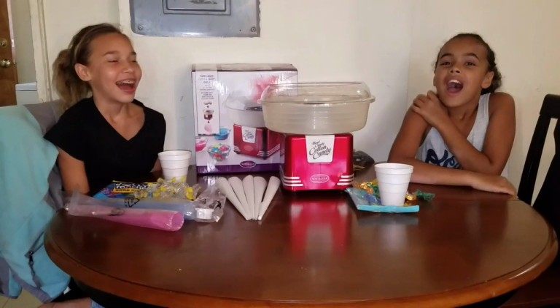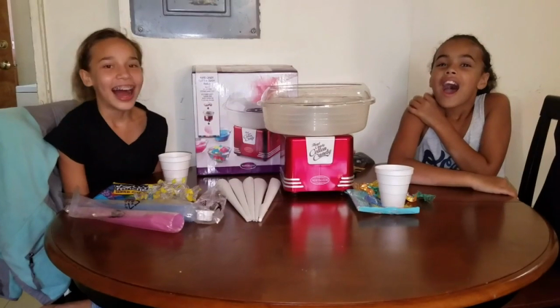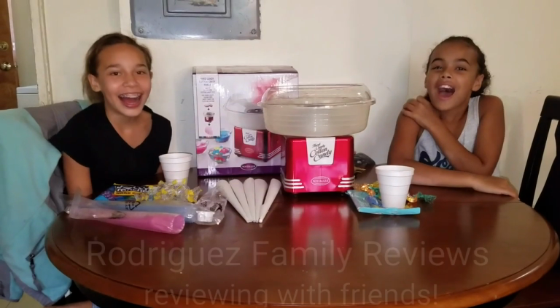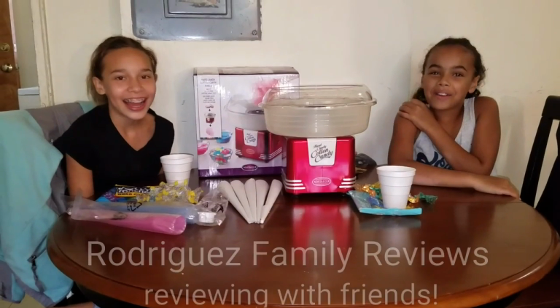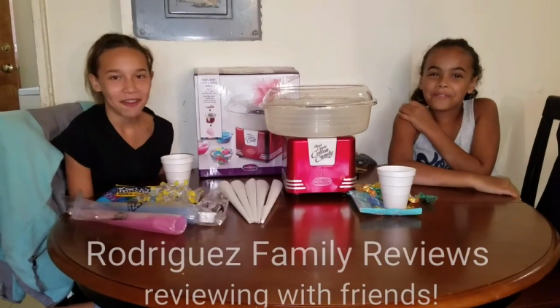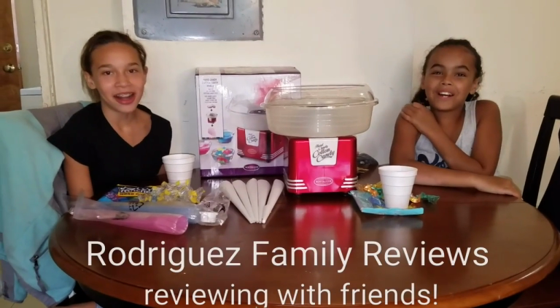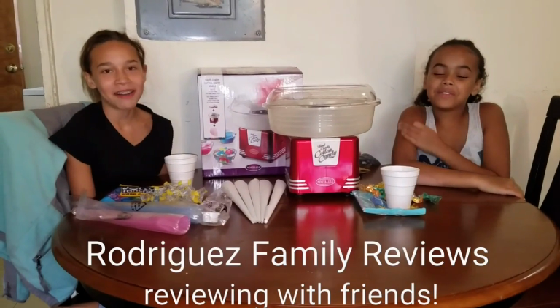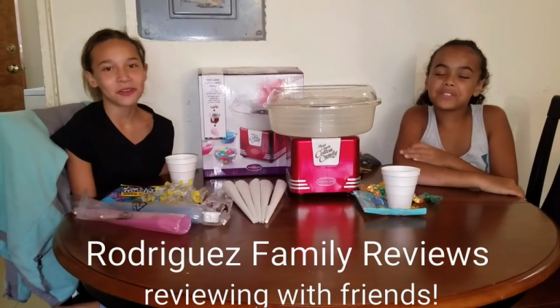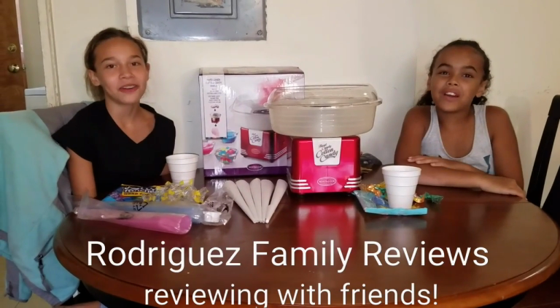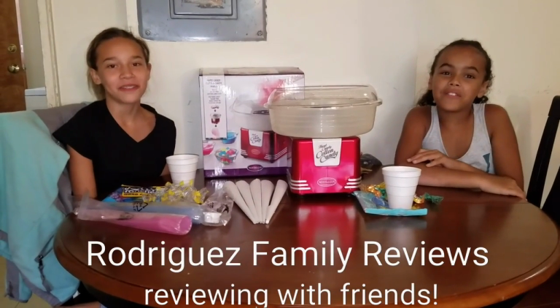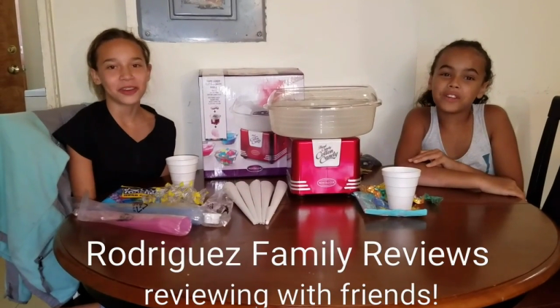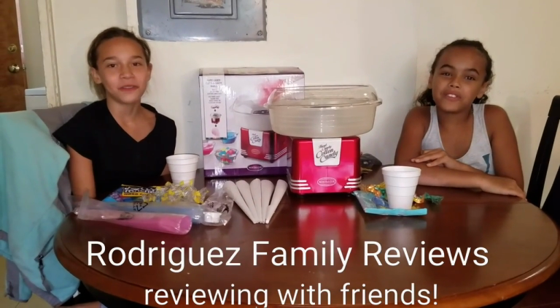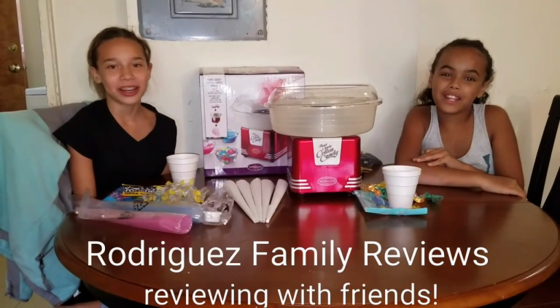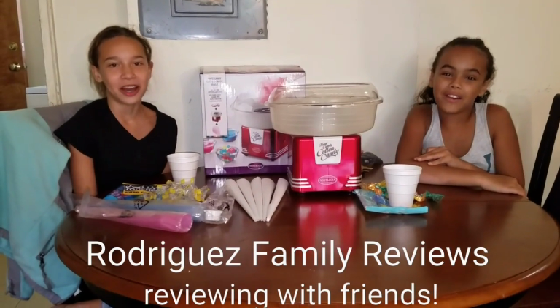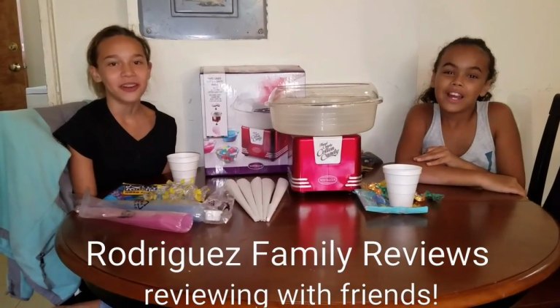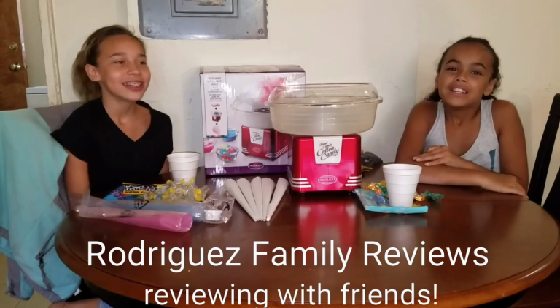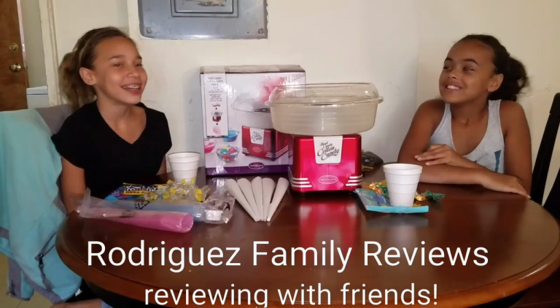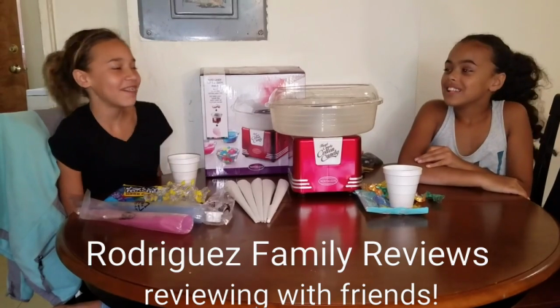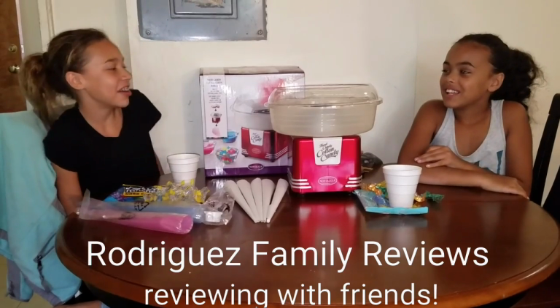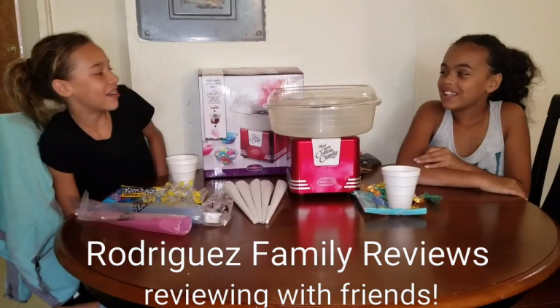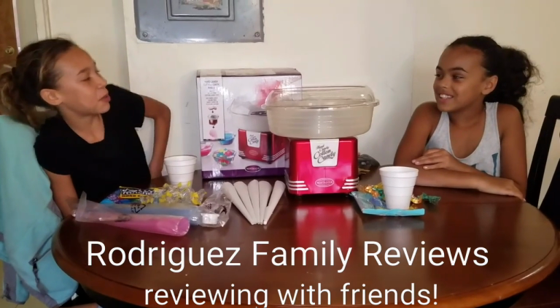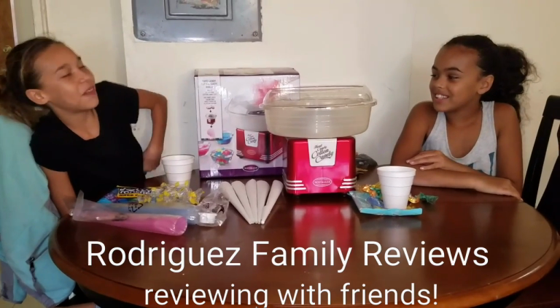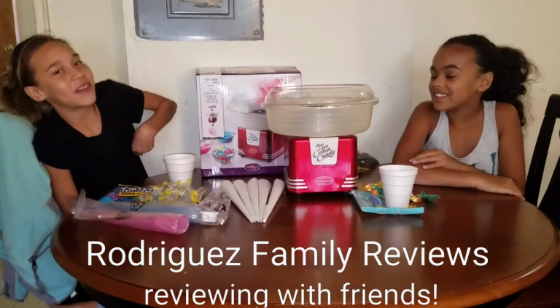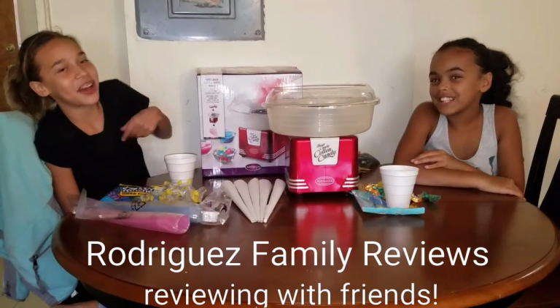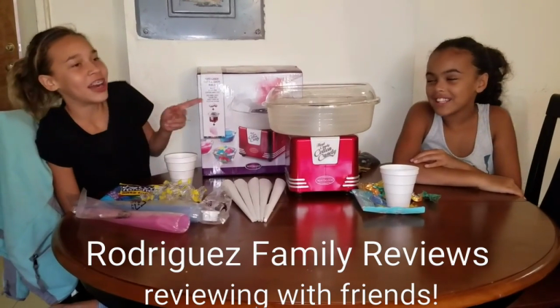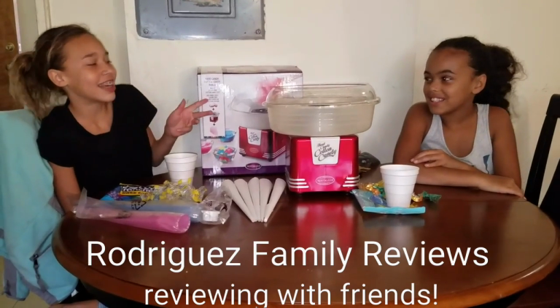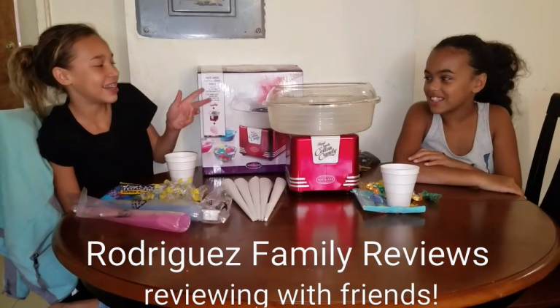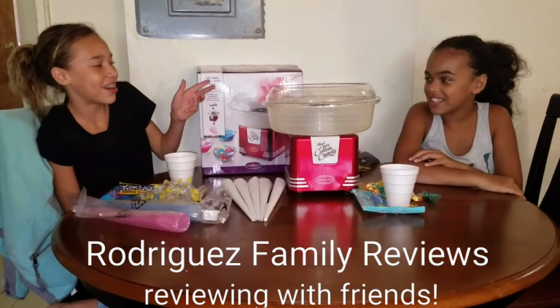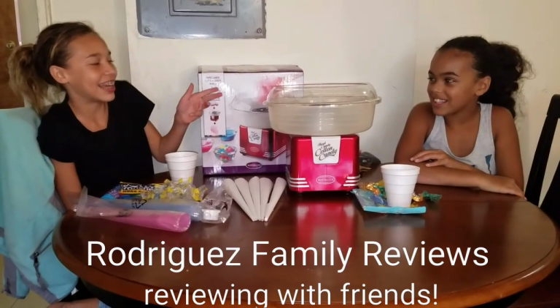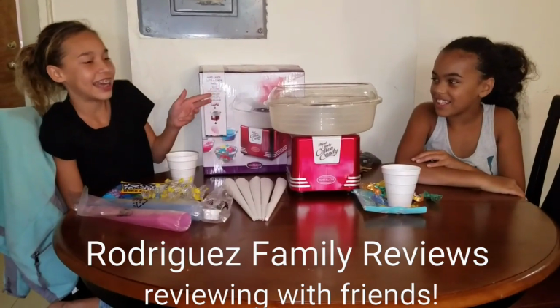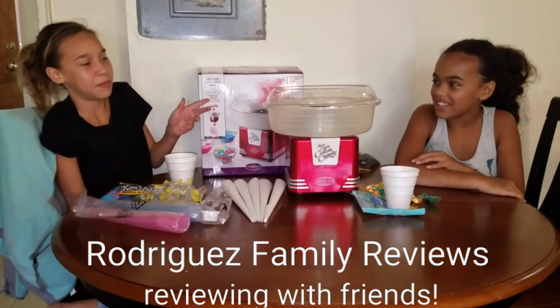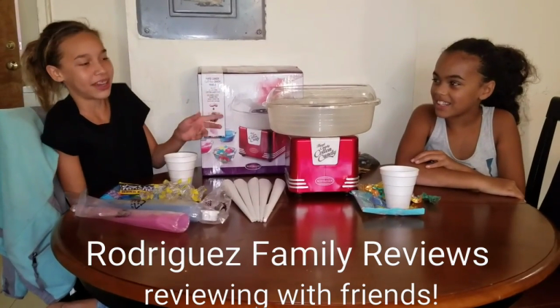Hi, welcome to our review video. Today we are going to be reviewing the hard candy cotton candy maker.